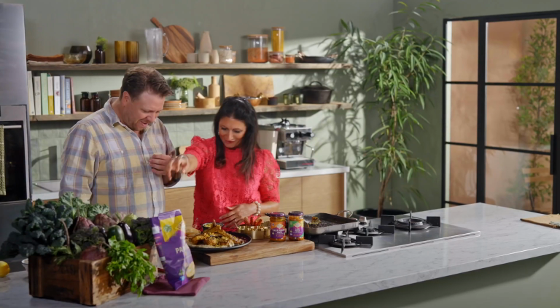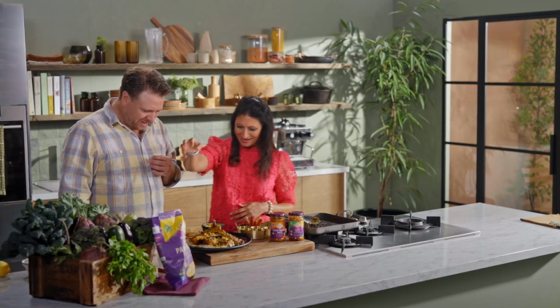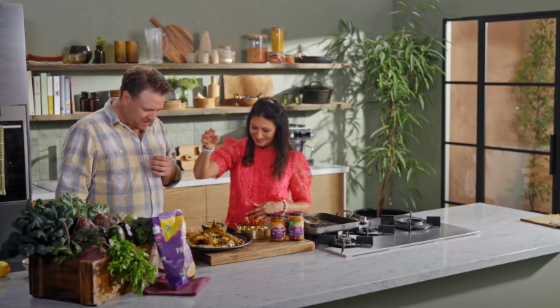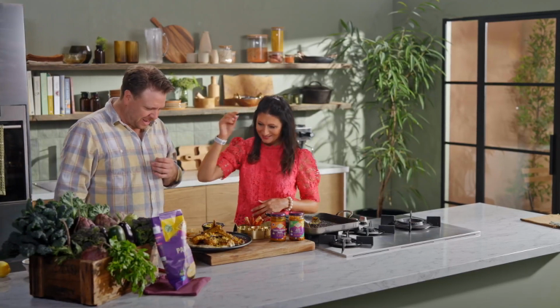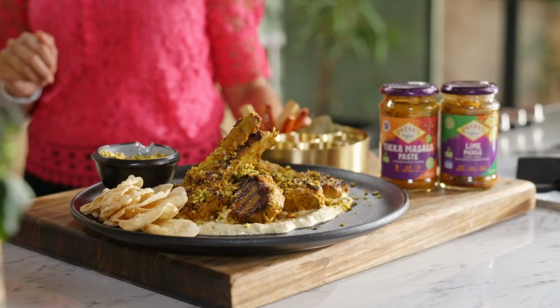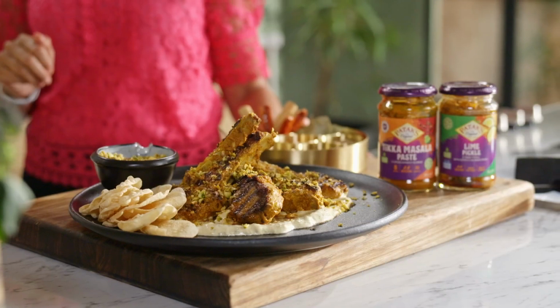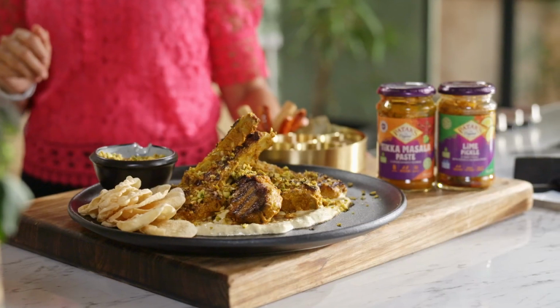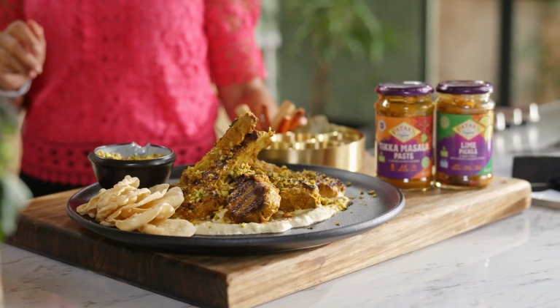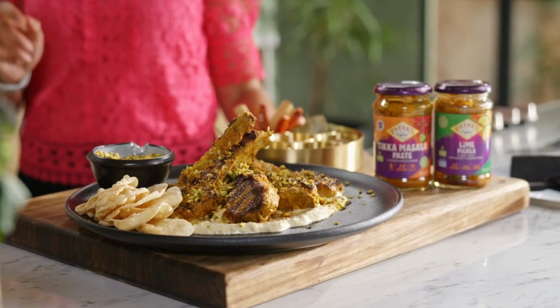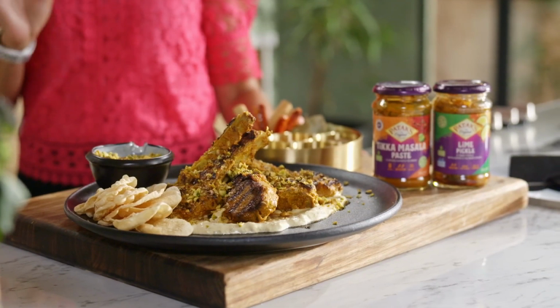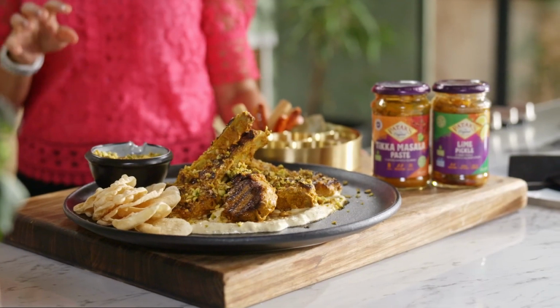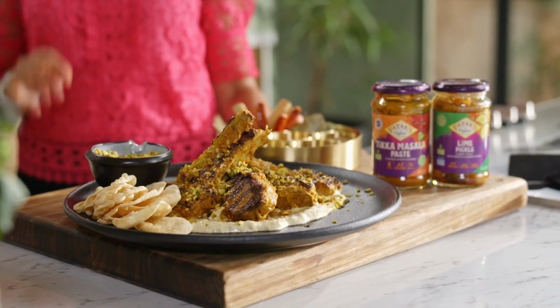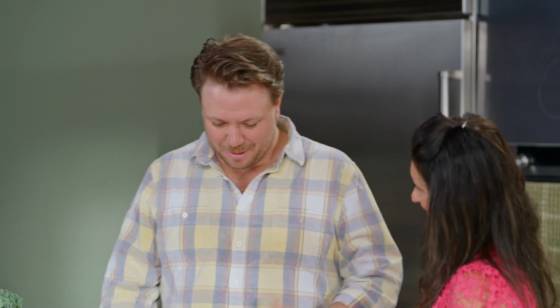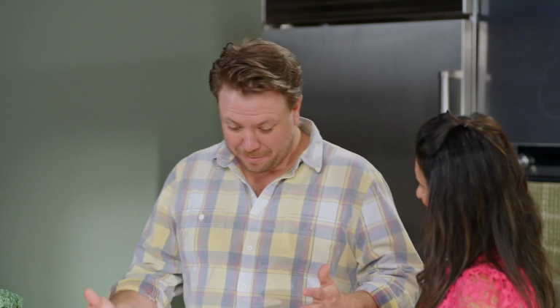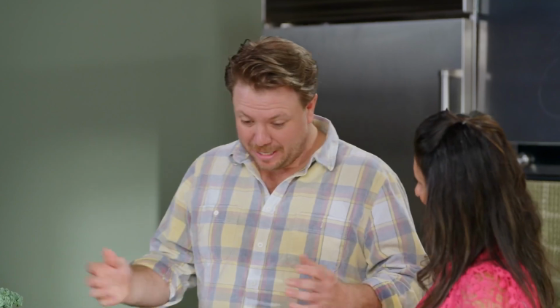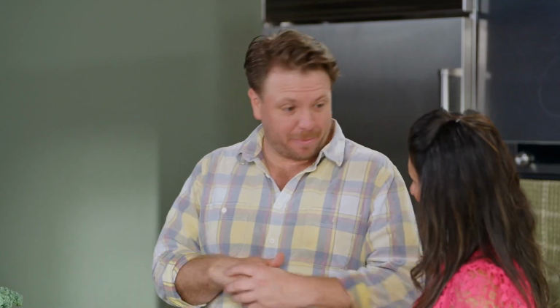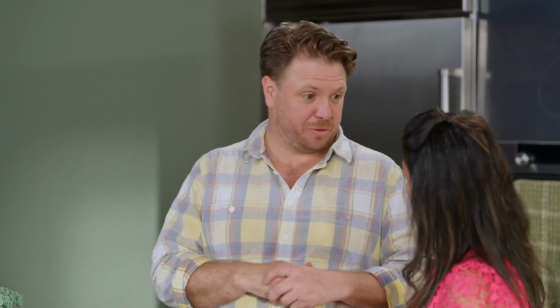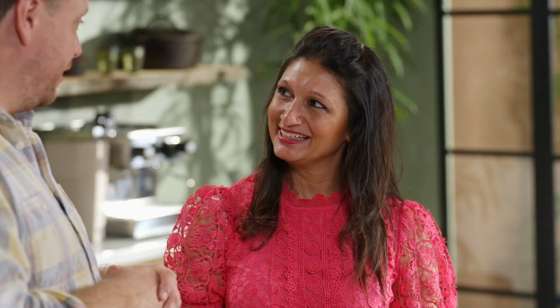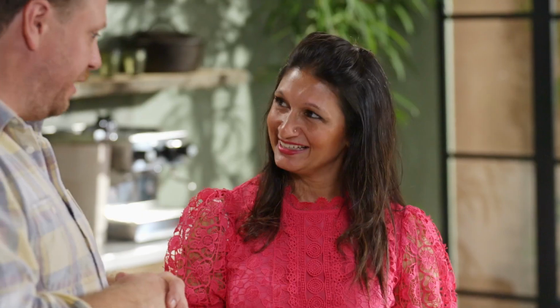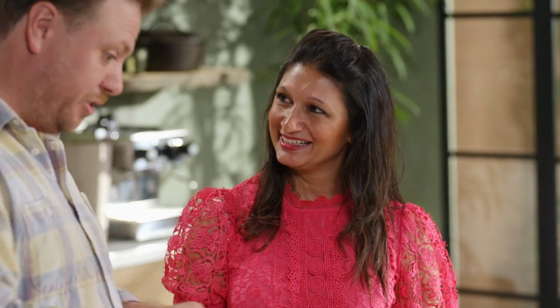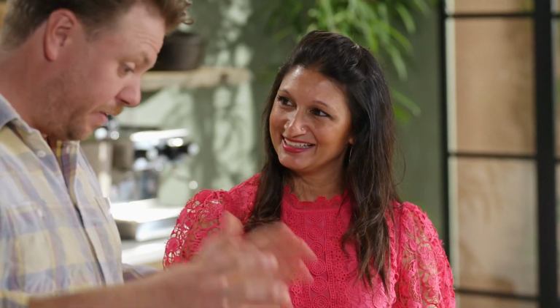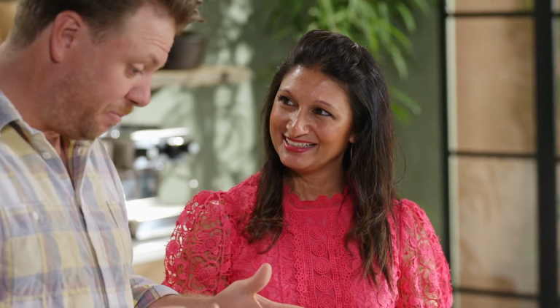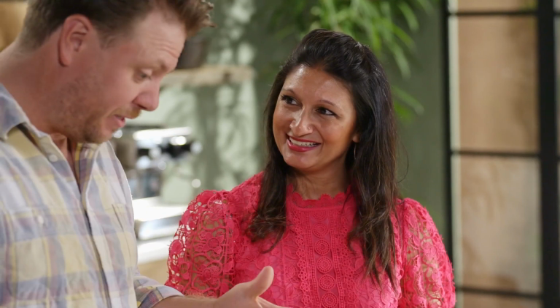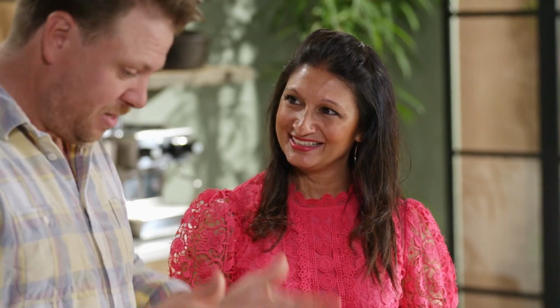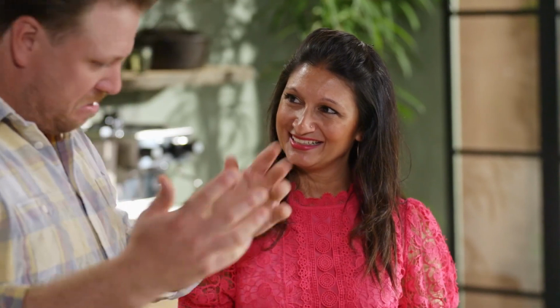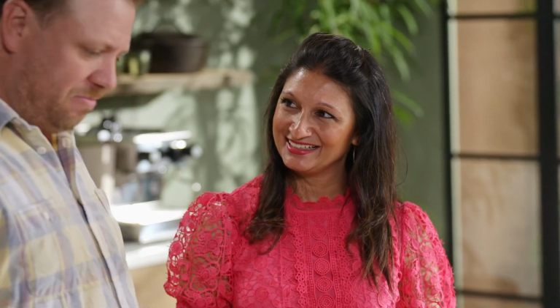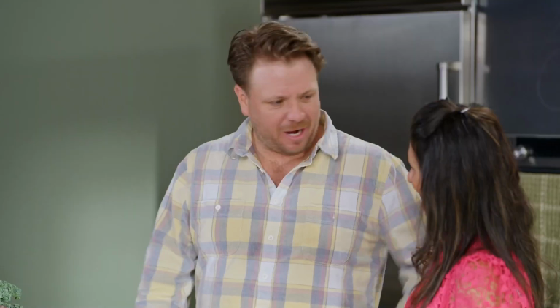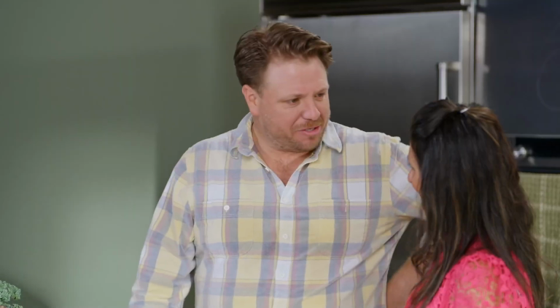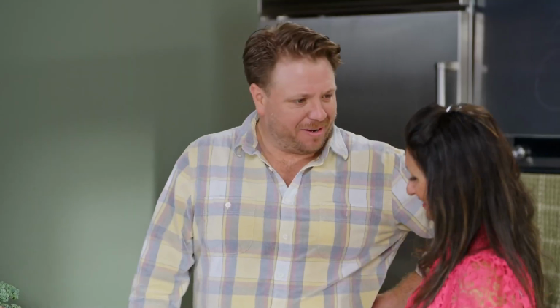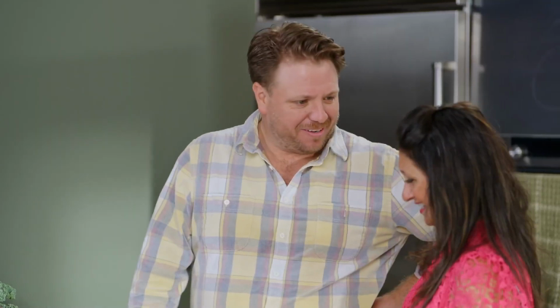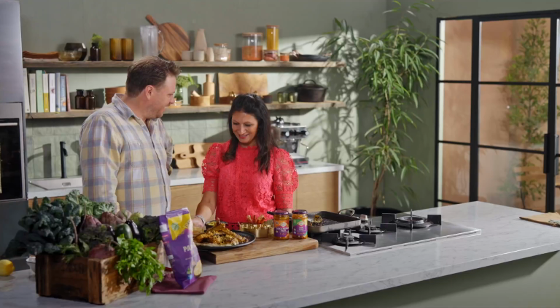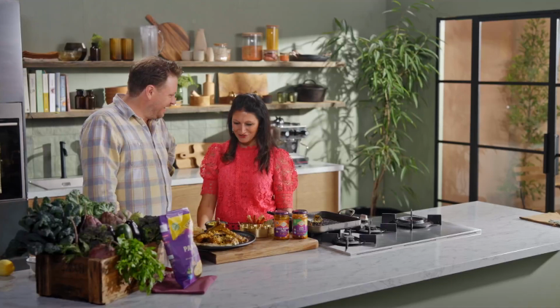Anjali, that is amazing. An absolutely beautiful dish. Thank you so much for joining us in the kitchen and sharing this recipe with us. I can't wait to try it. Enjoy!